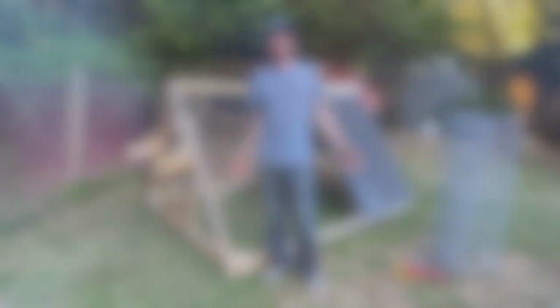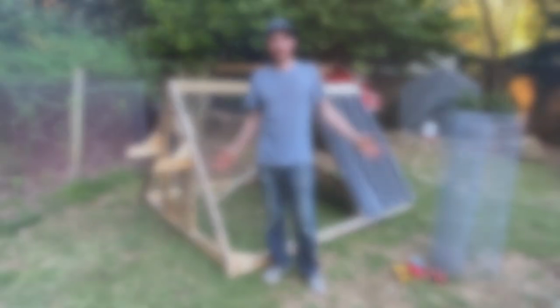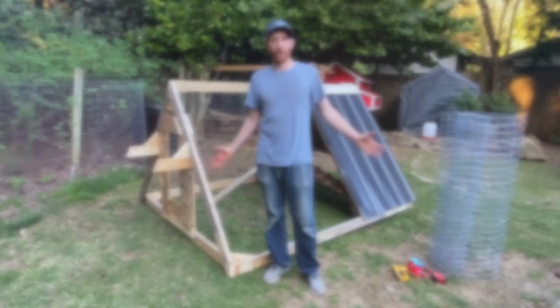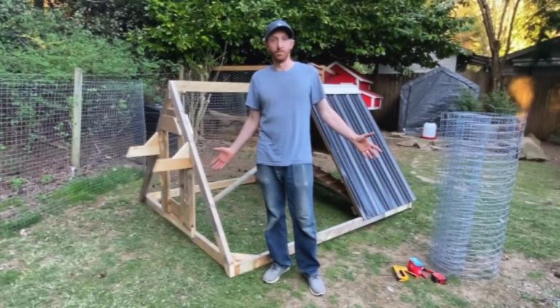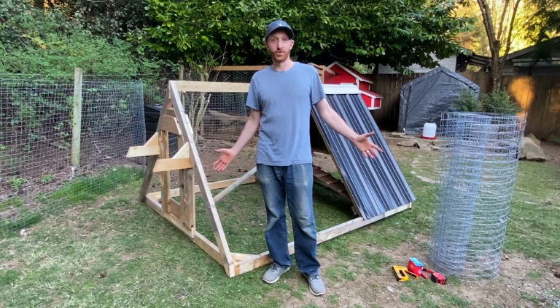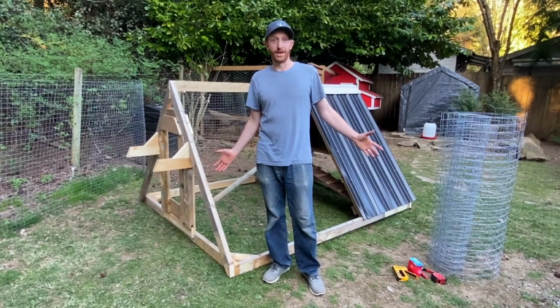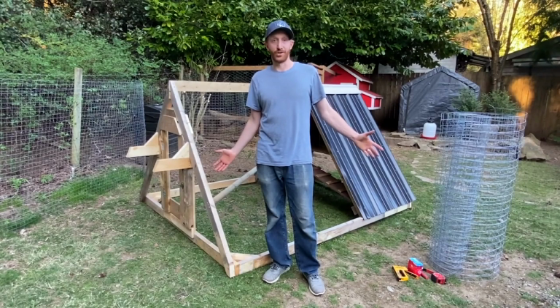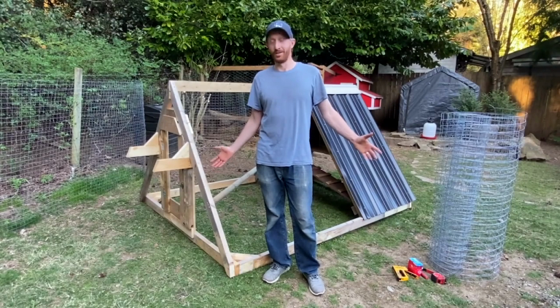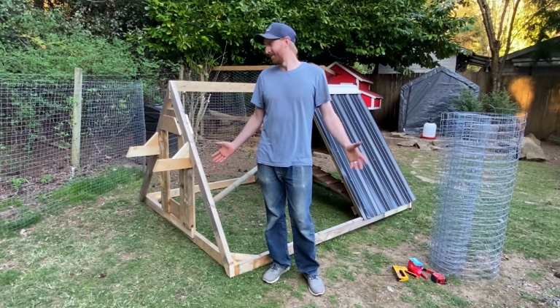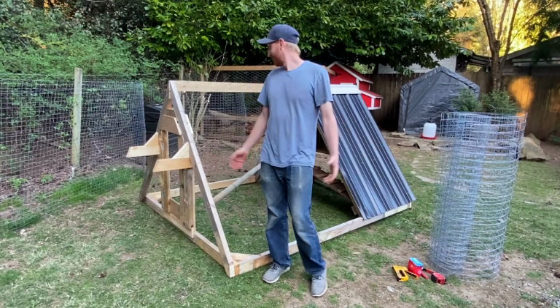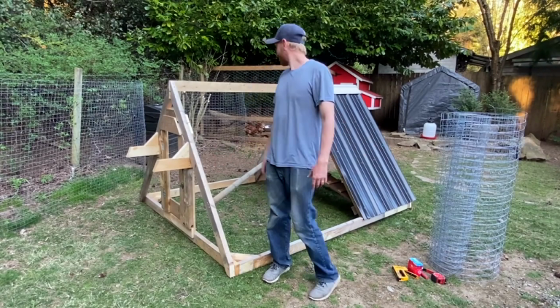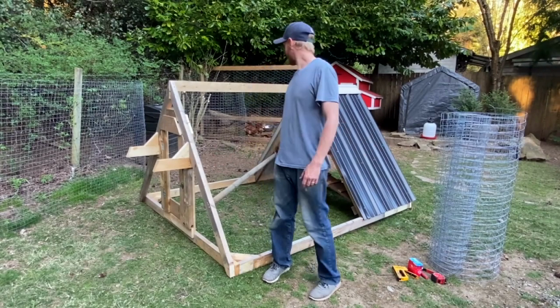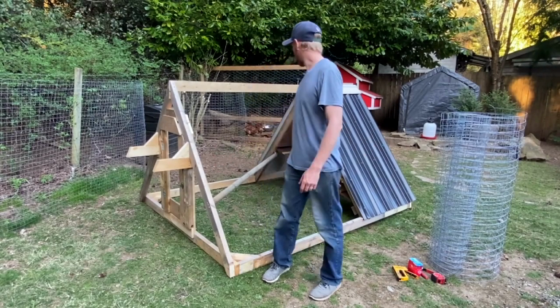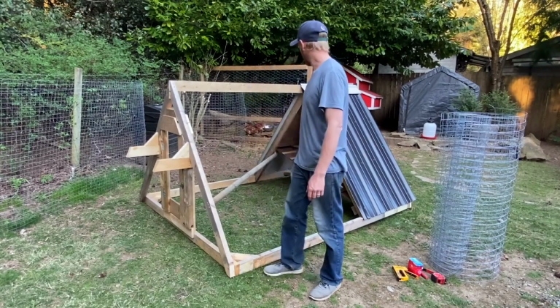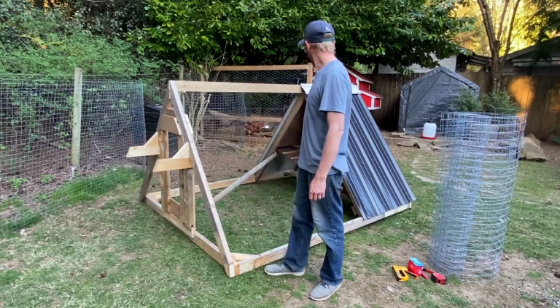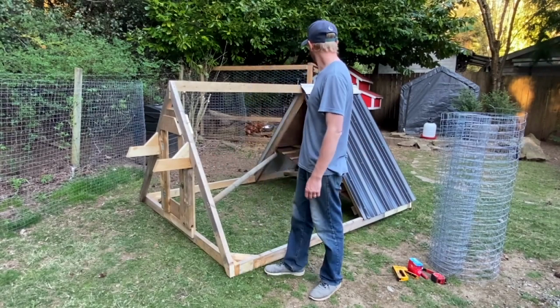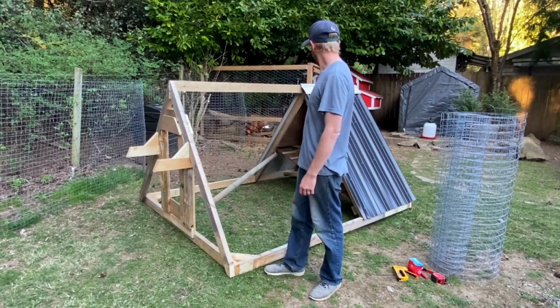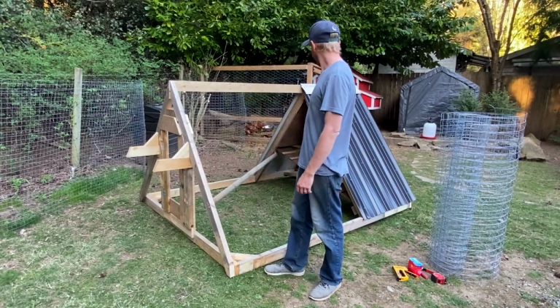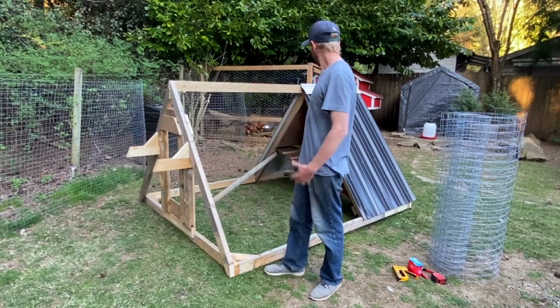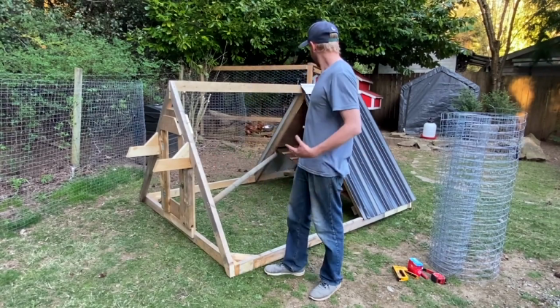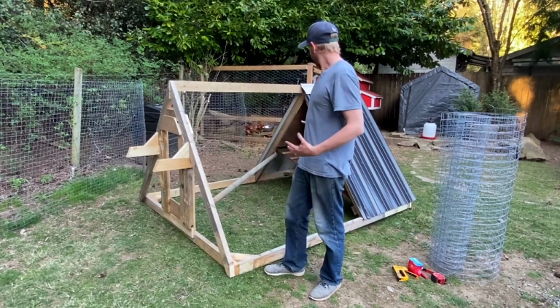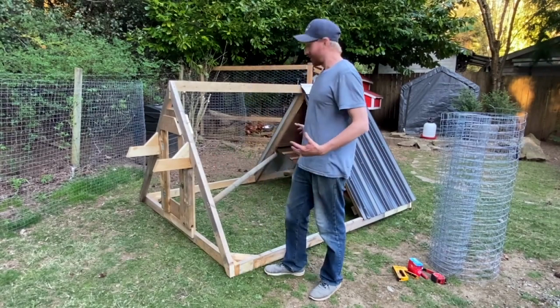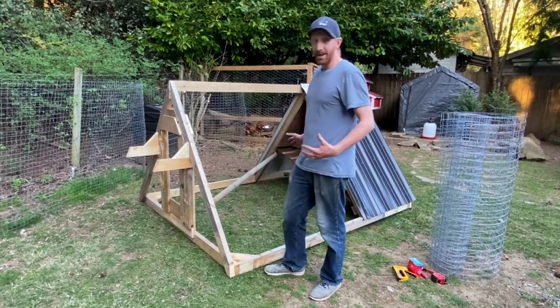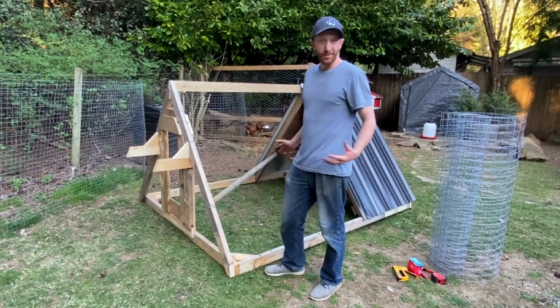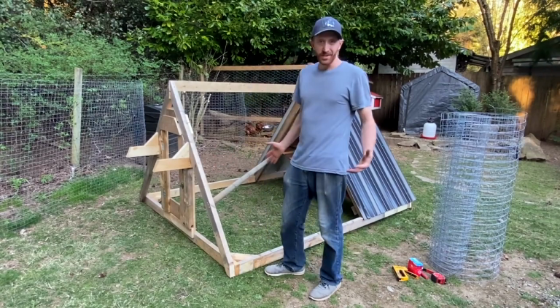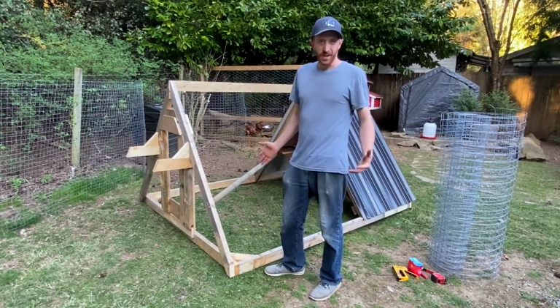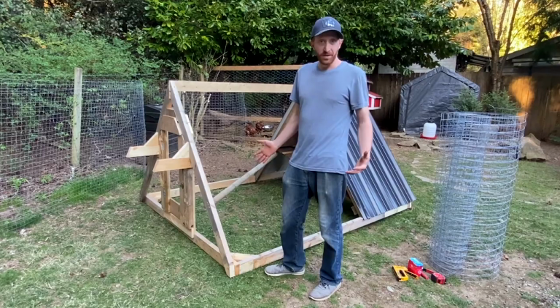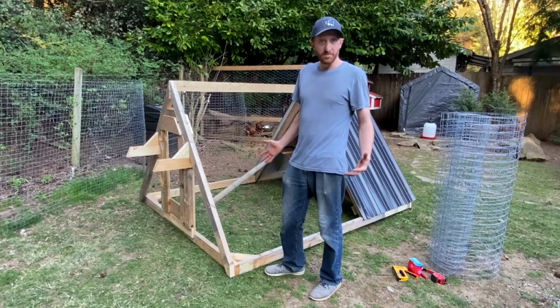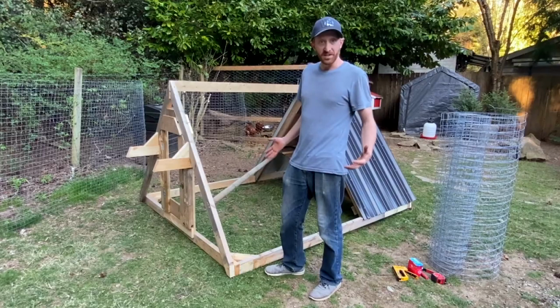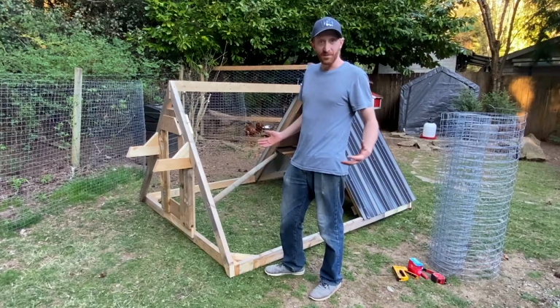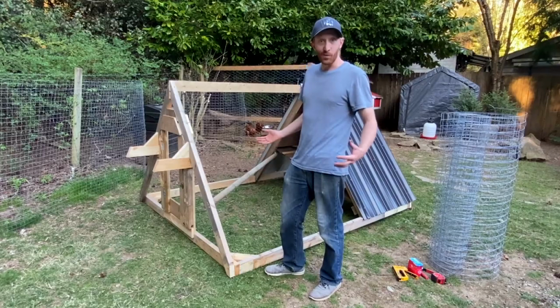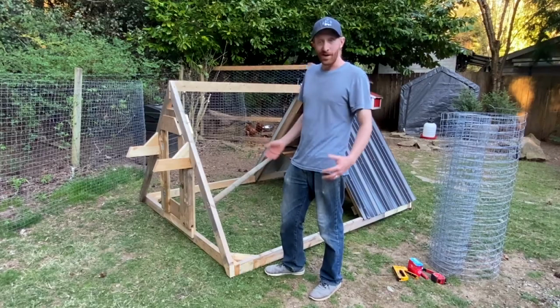Home stretch — everything is done except for the wire.